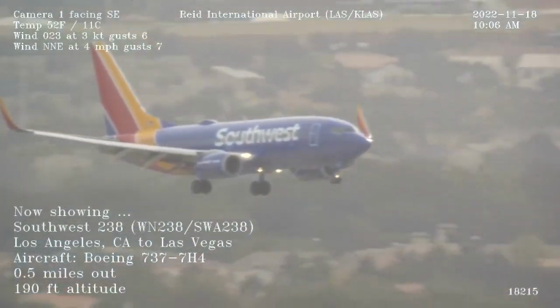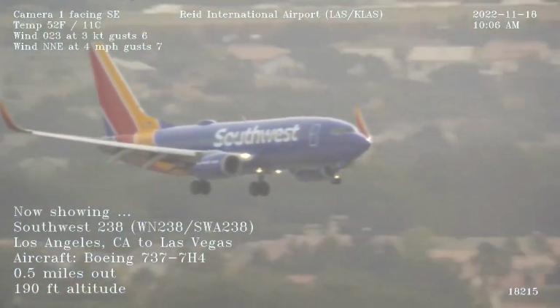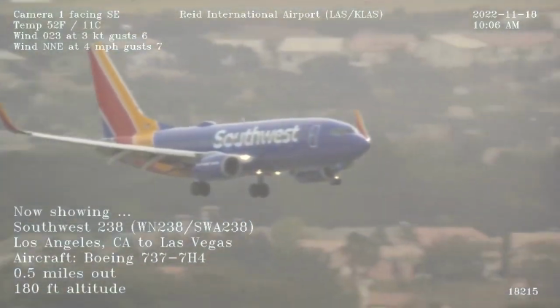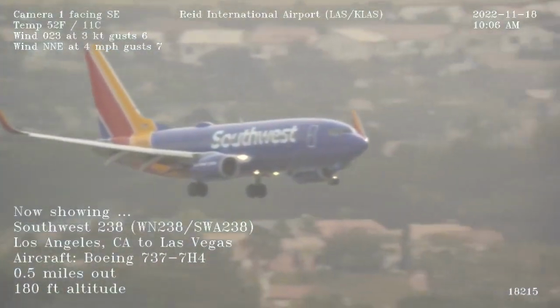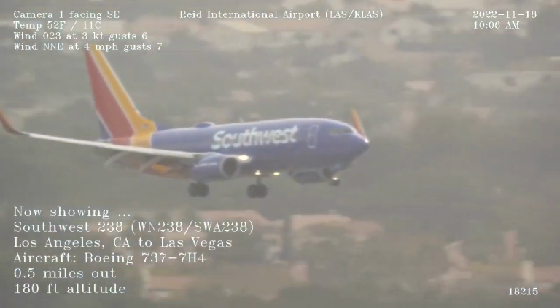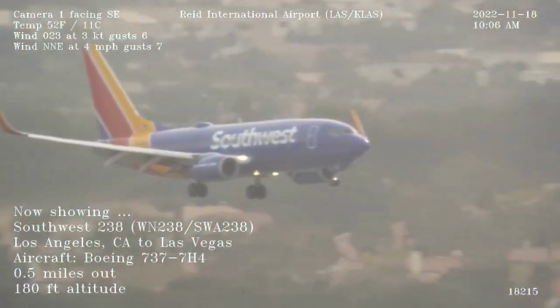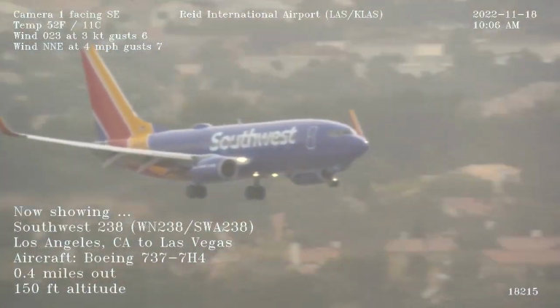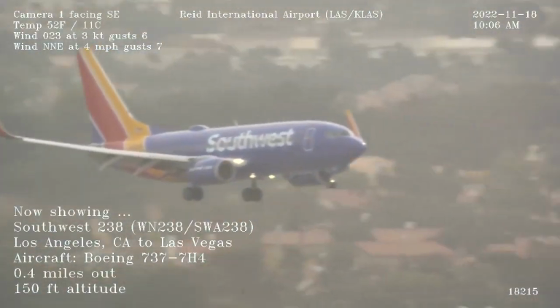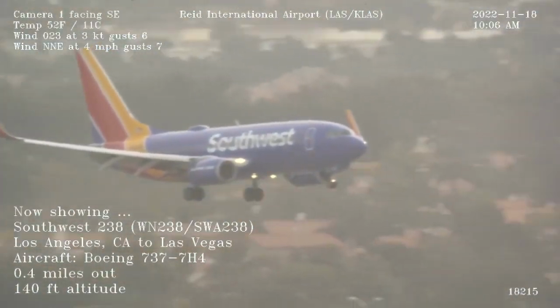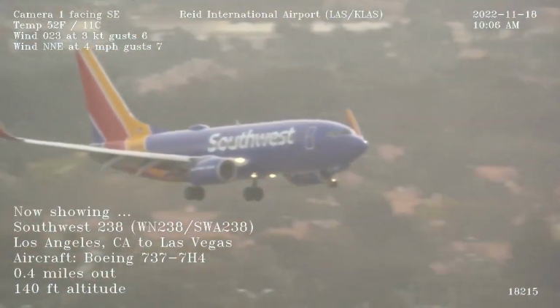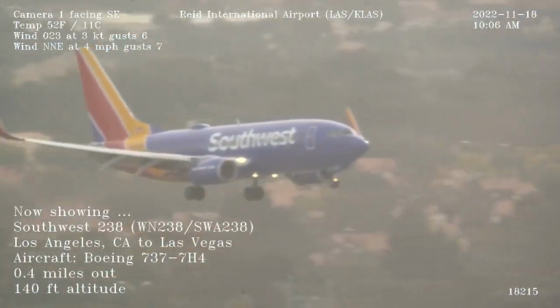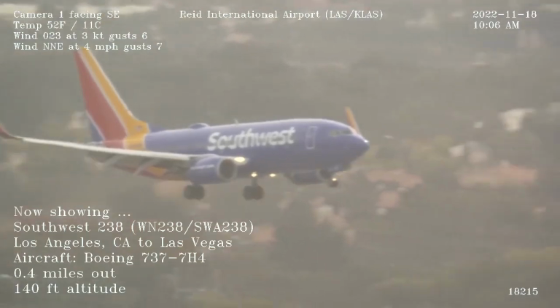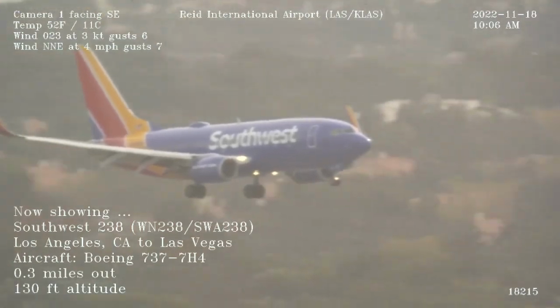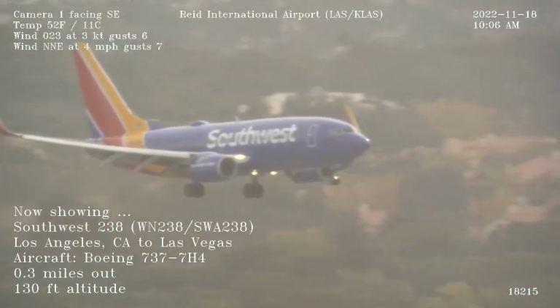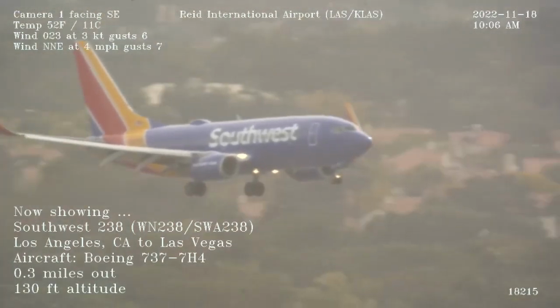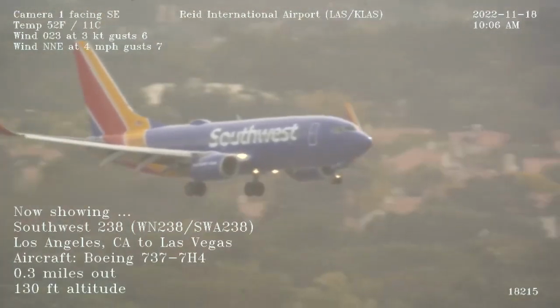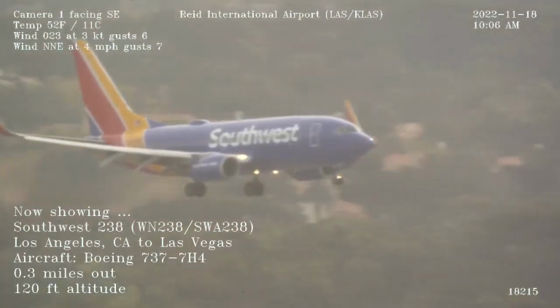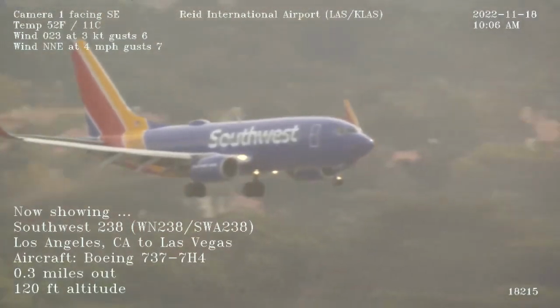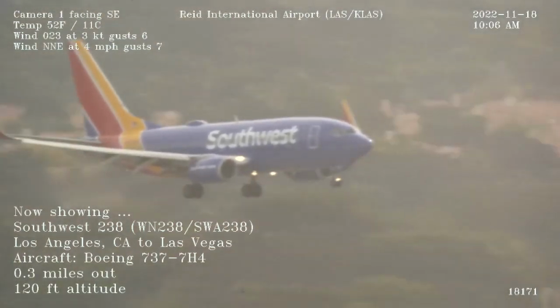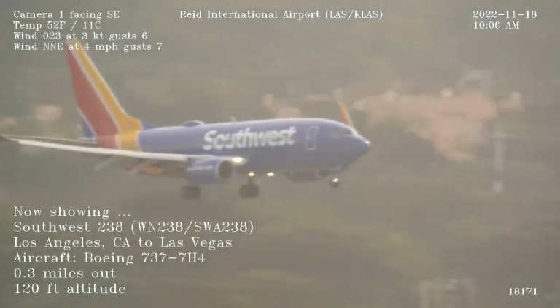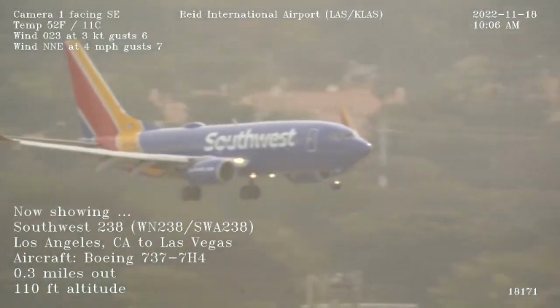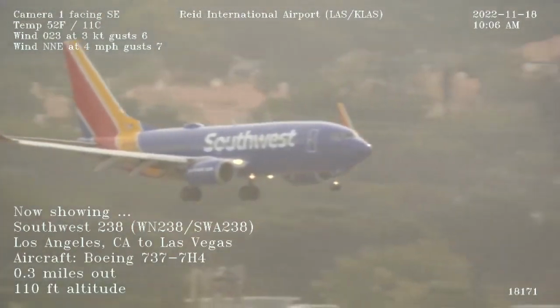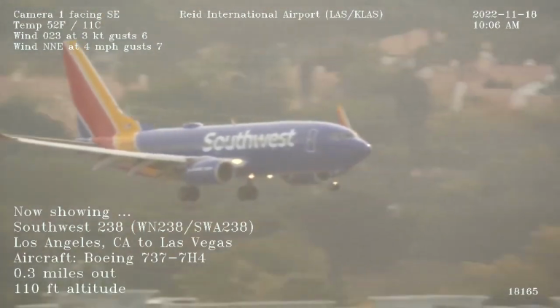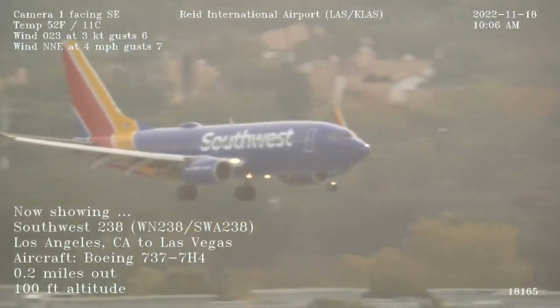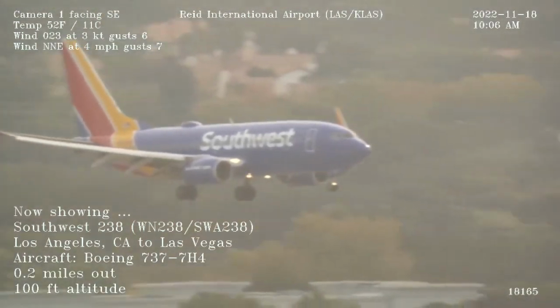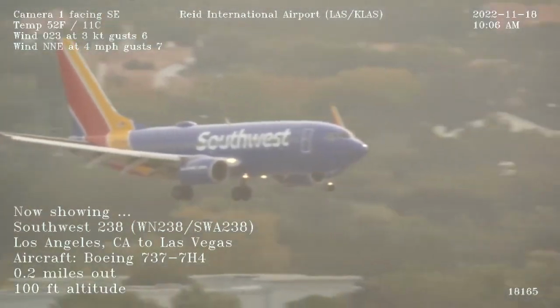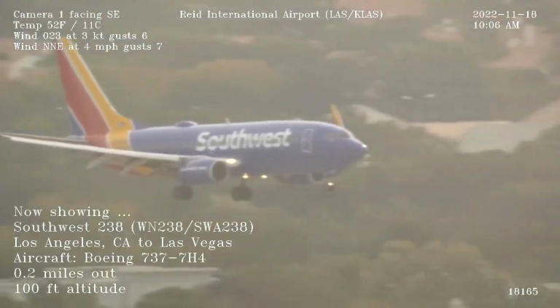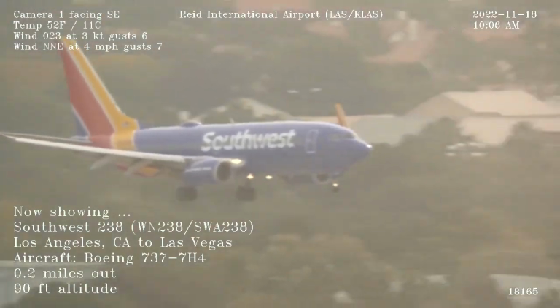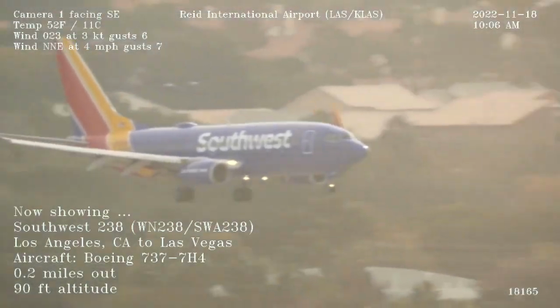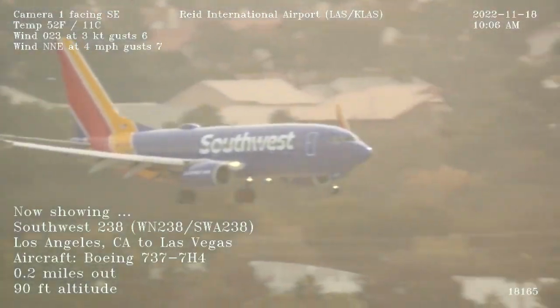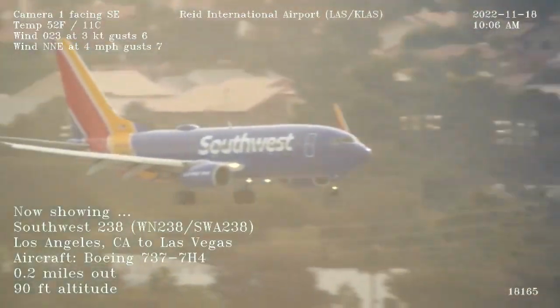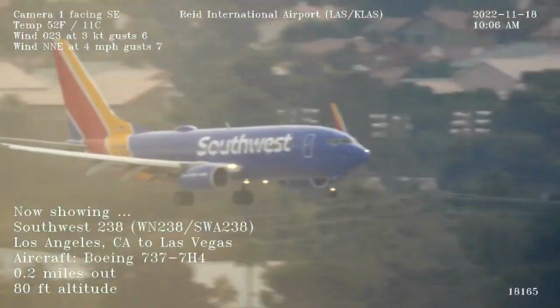Southwest 27, we're in 340, we're in 26 right, forward for takeoff. Takeout 26 right, Southwest 27.